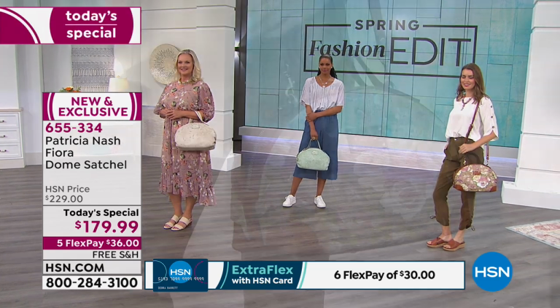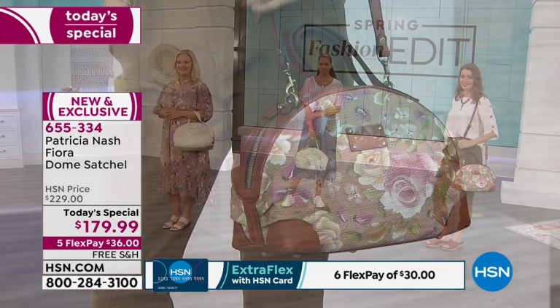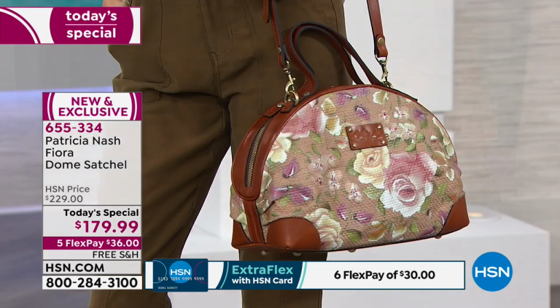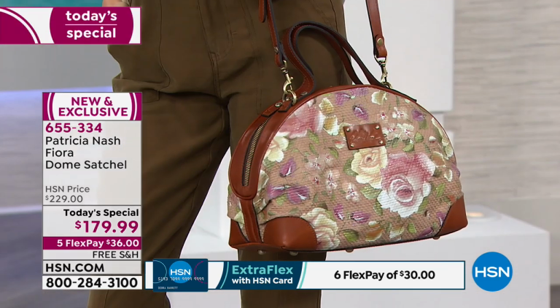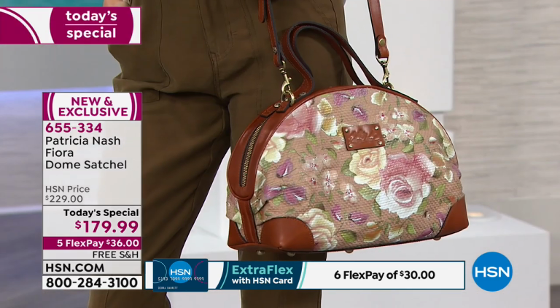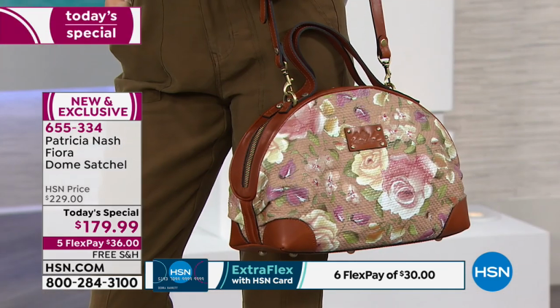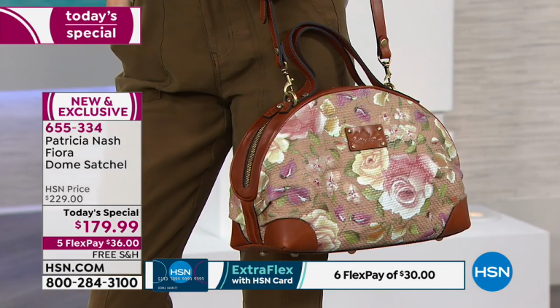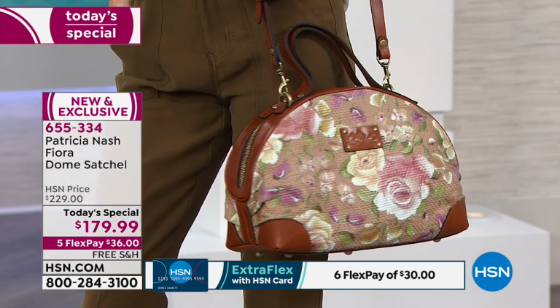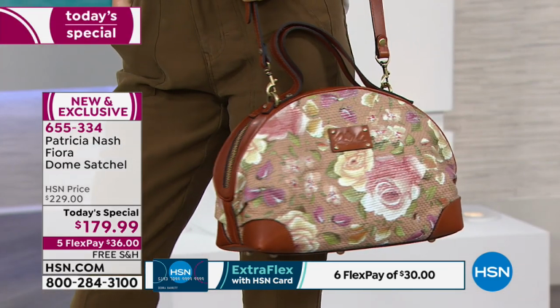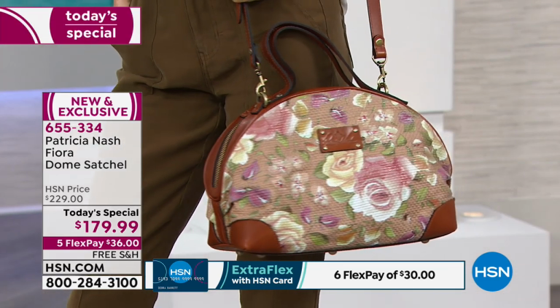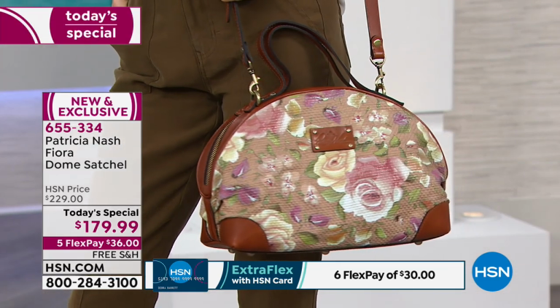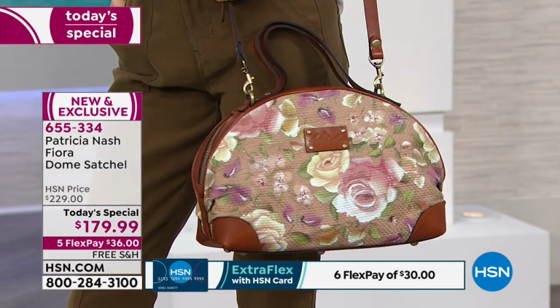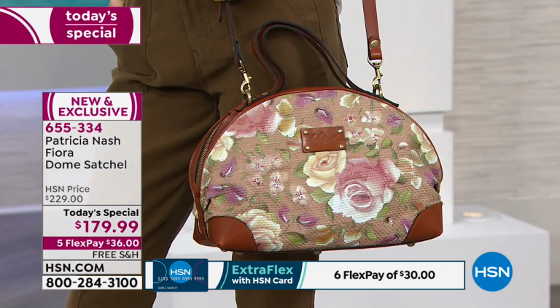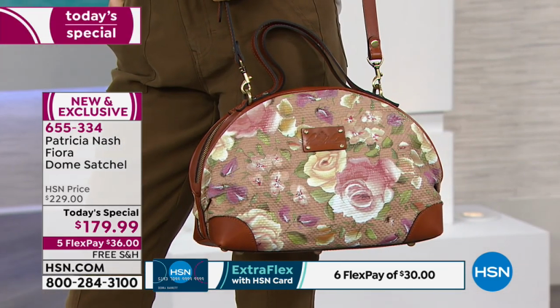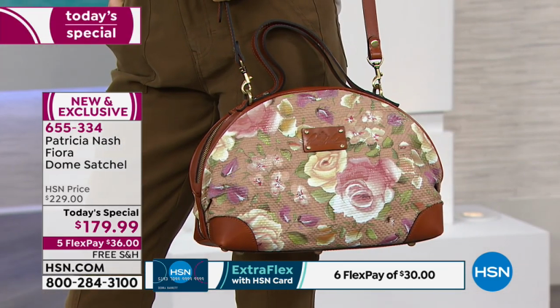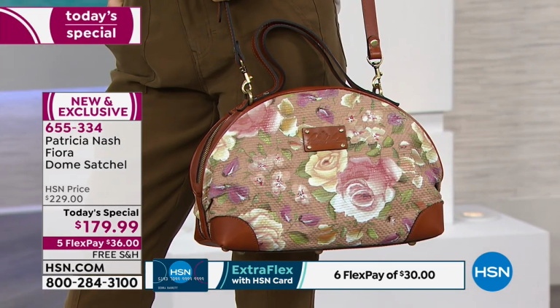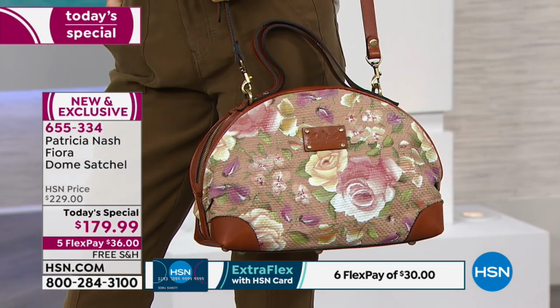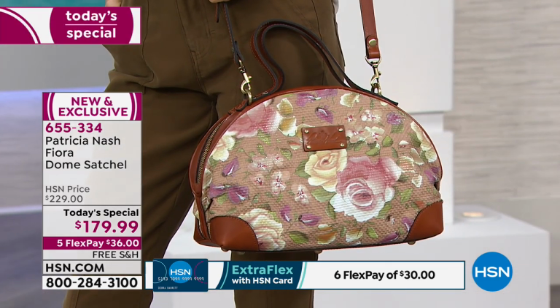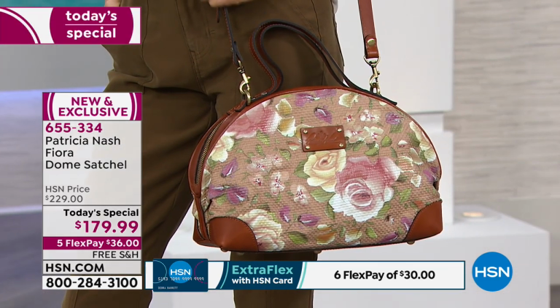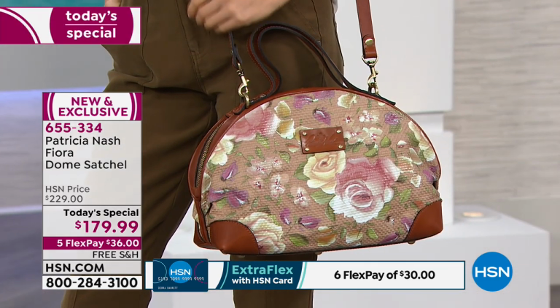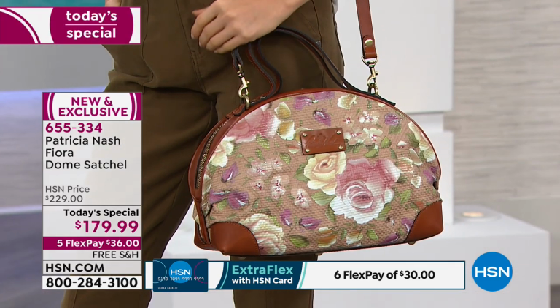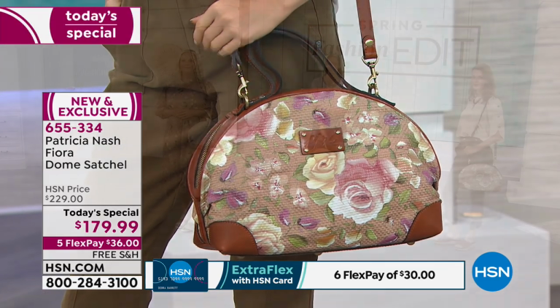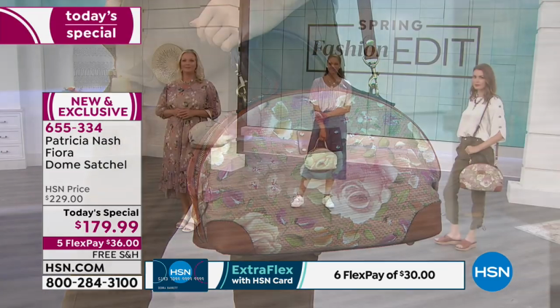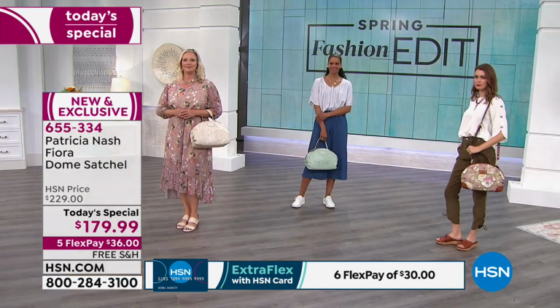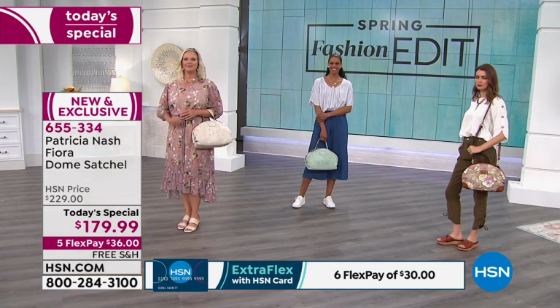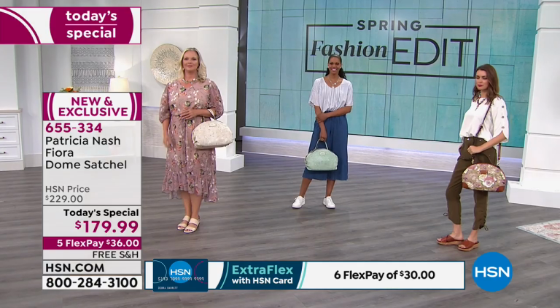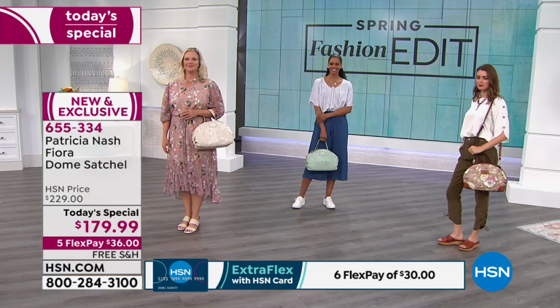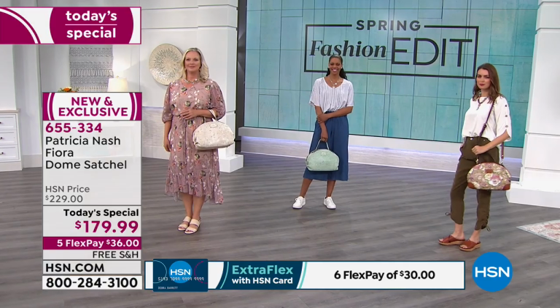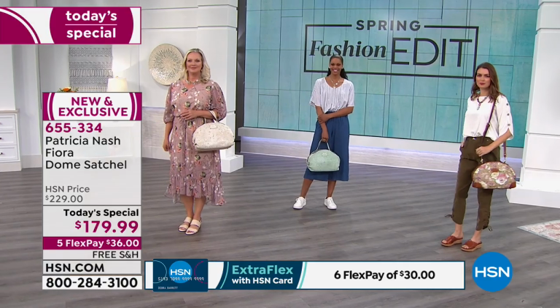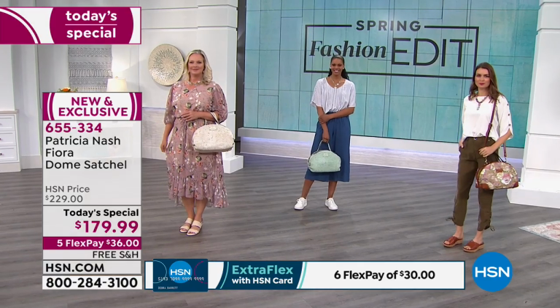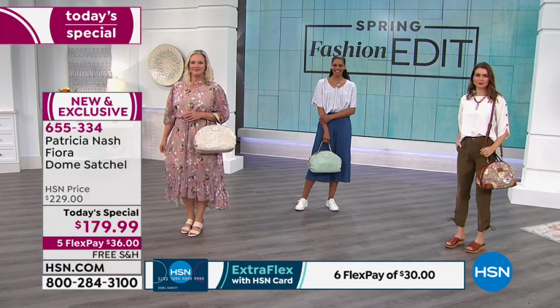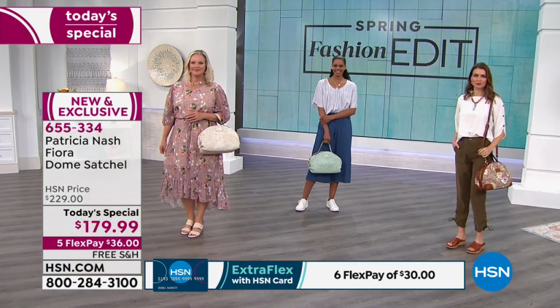We have one, two, three, four, five colors left, that's it, and Miss Patricia Nash joins me right now.